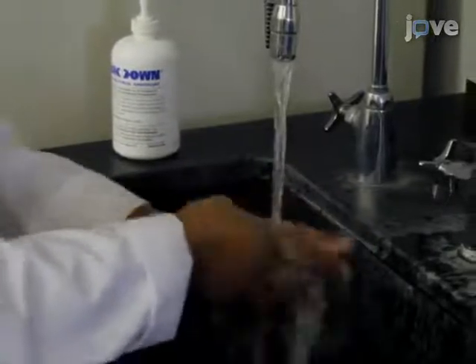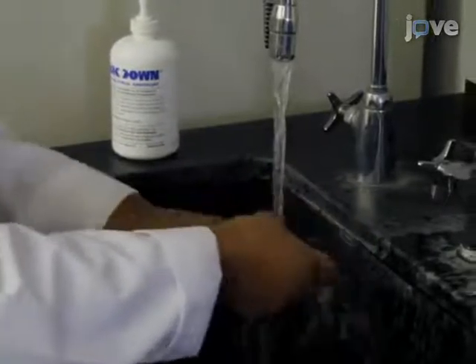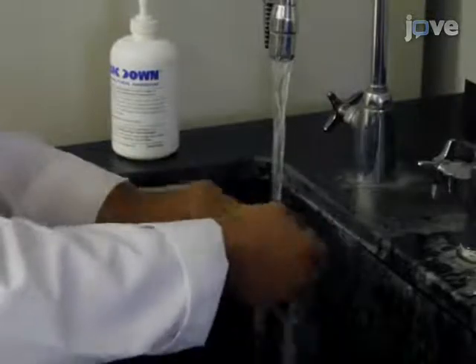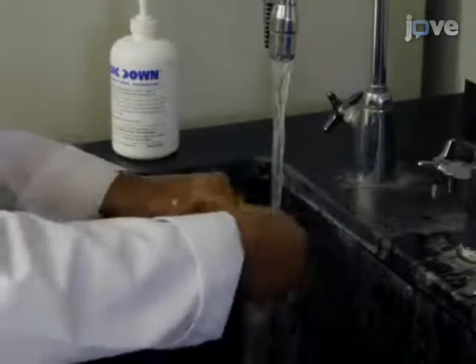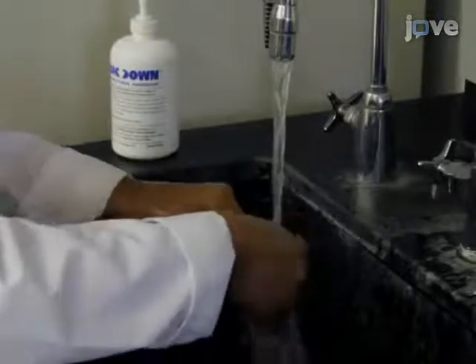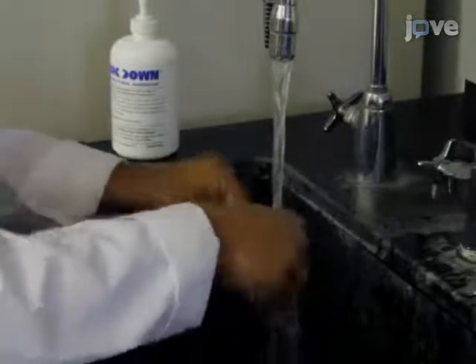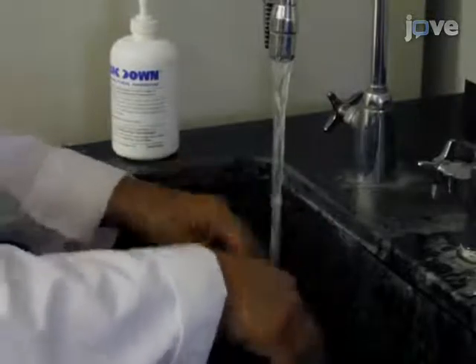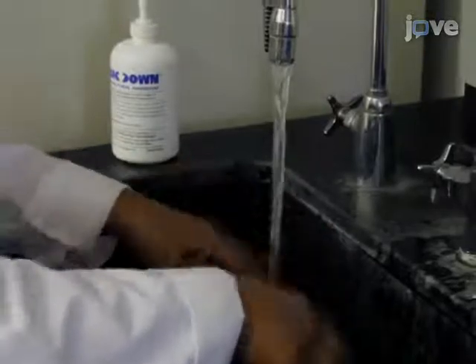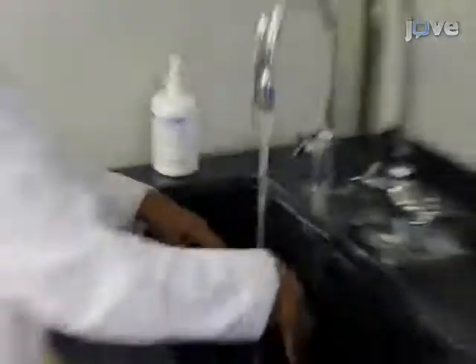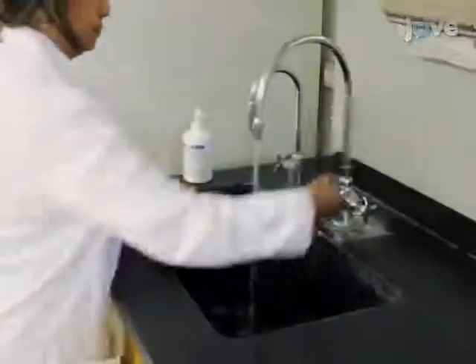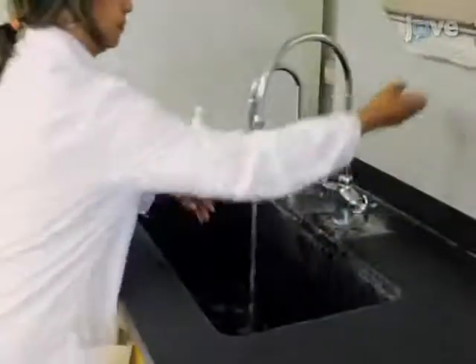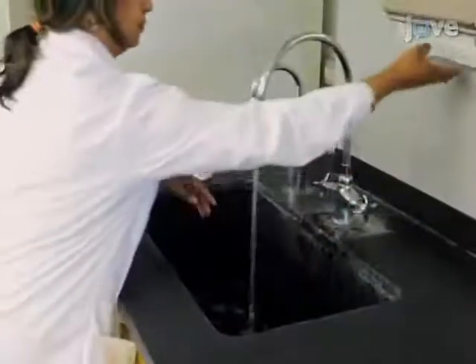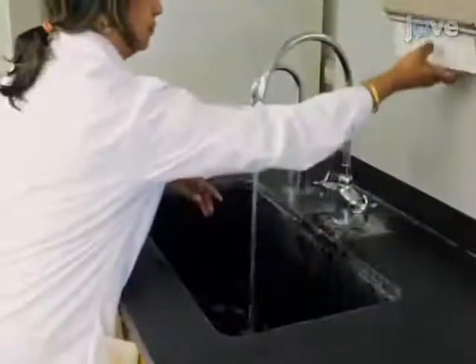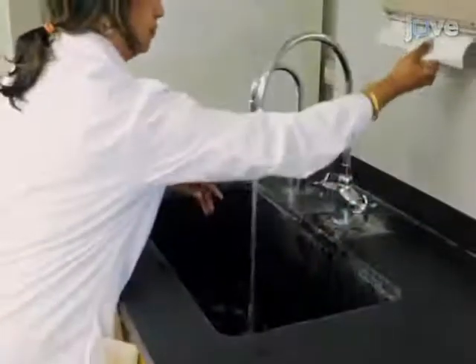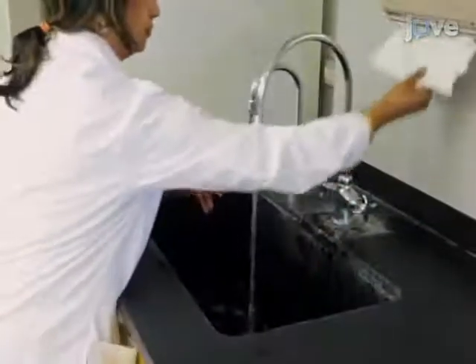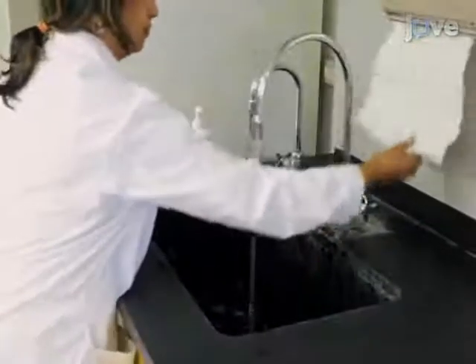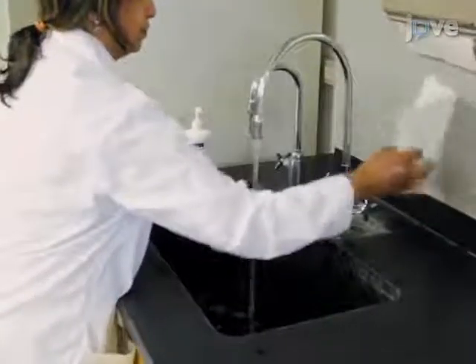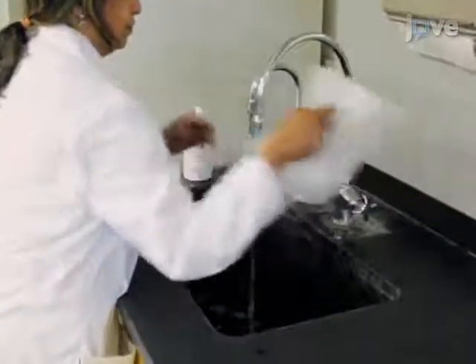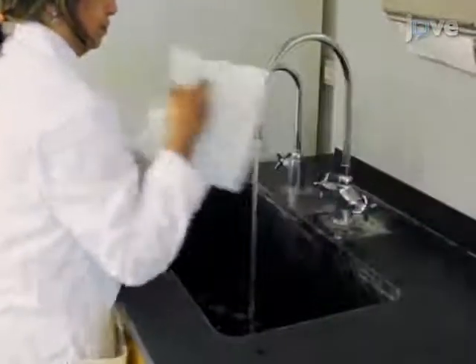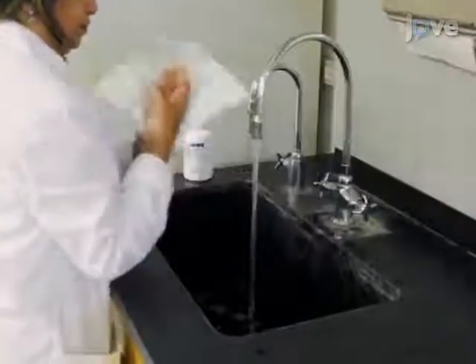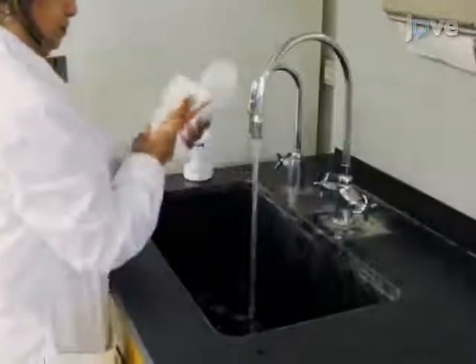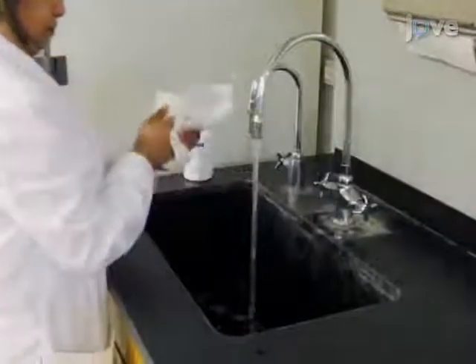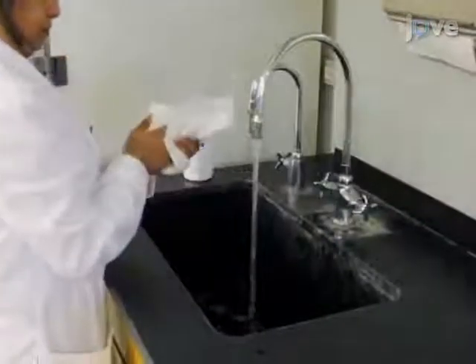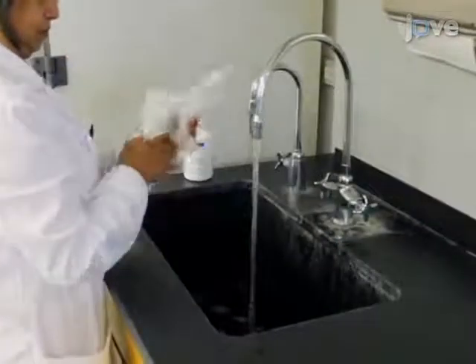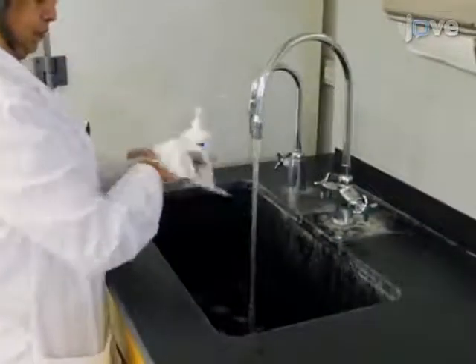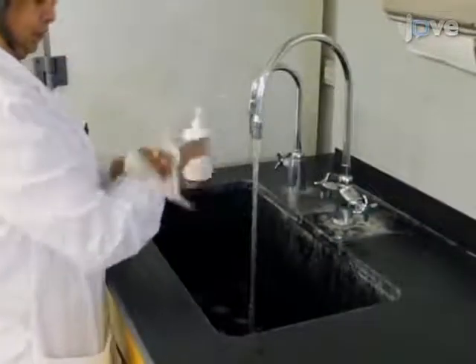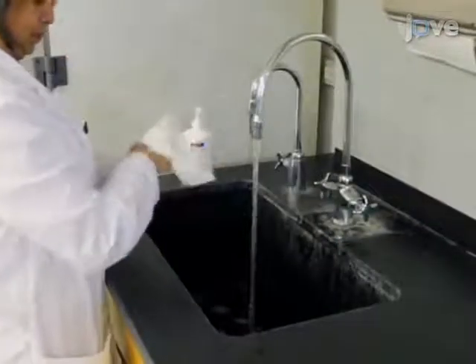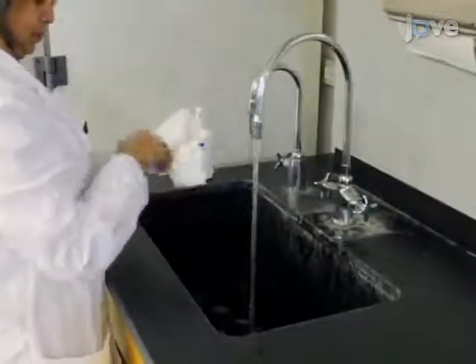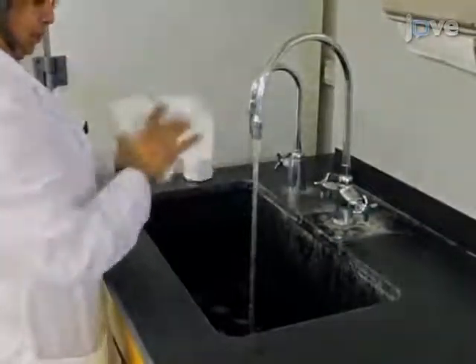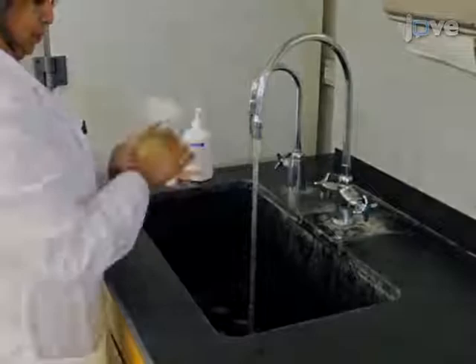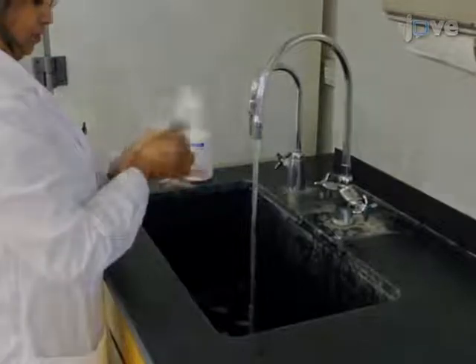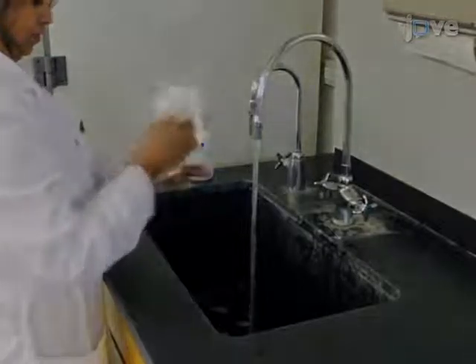Finally, with a fresh paper towel, shut off the faucet.